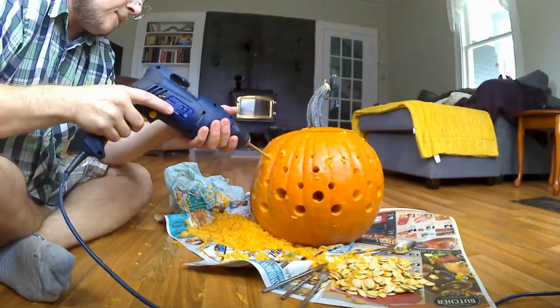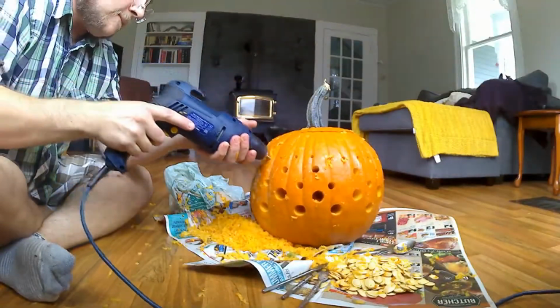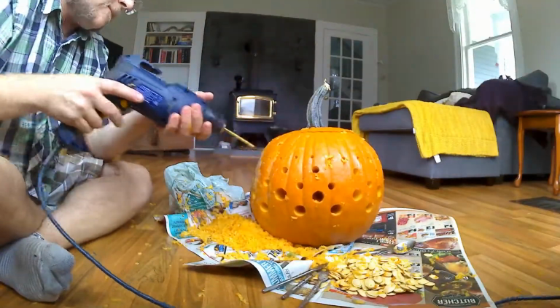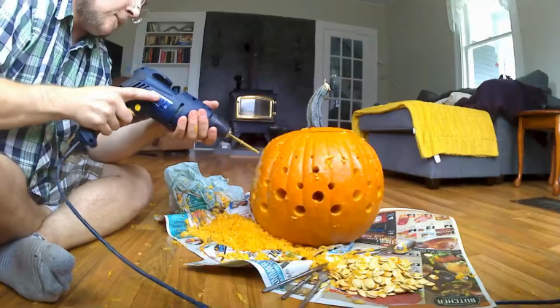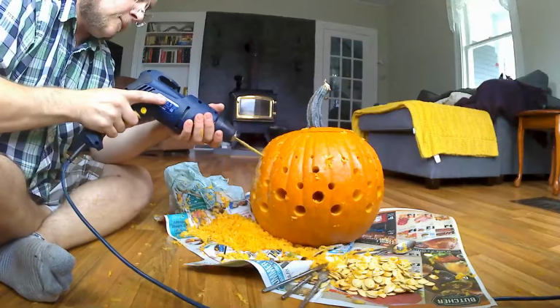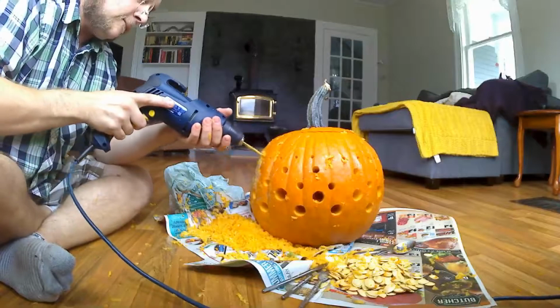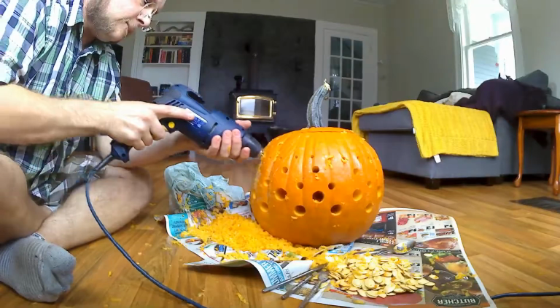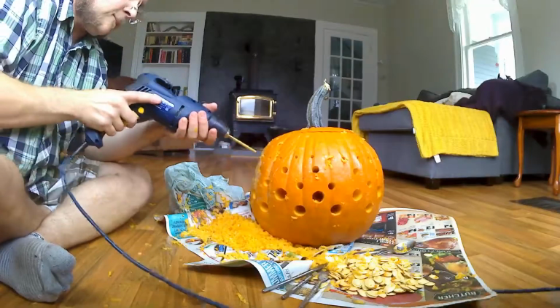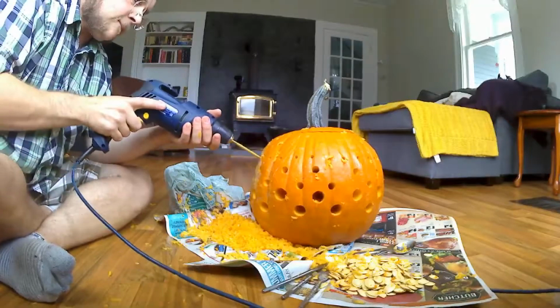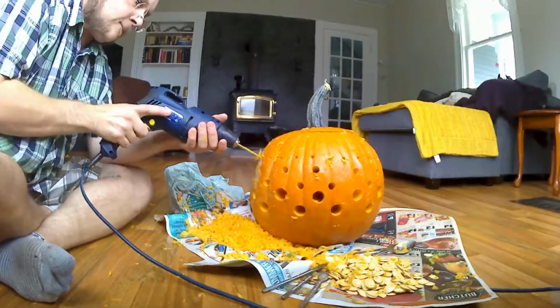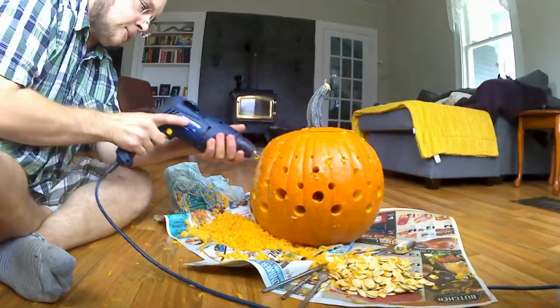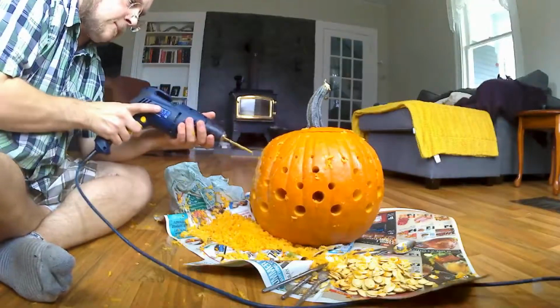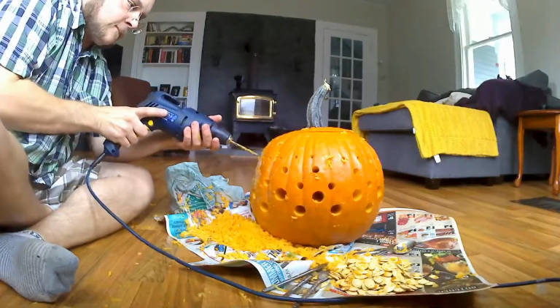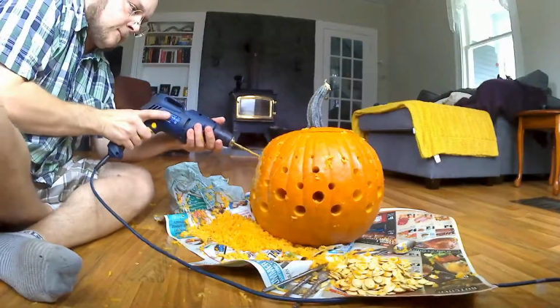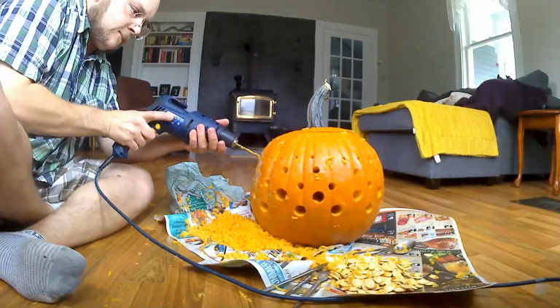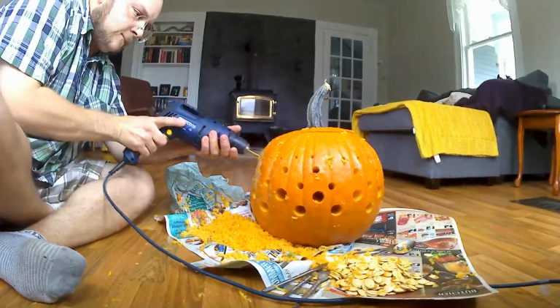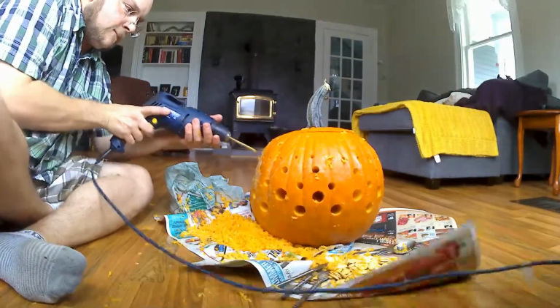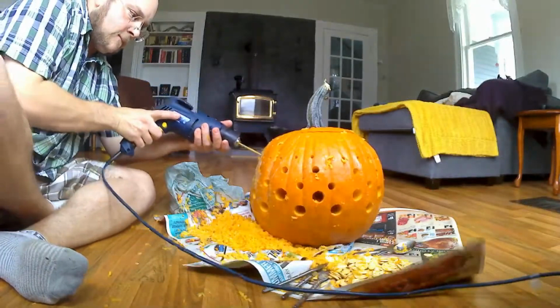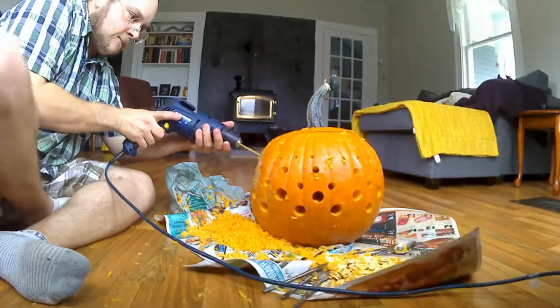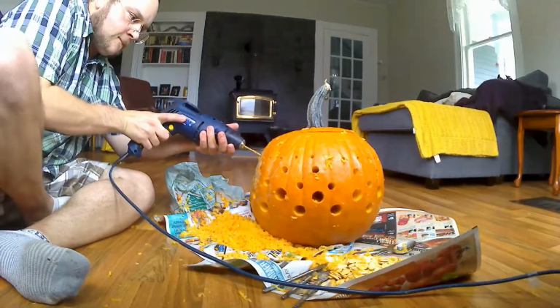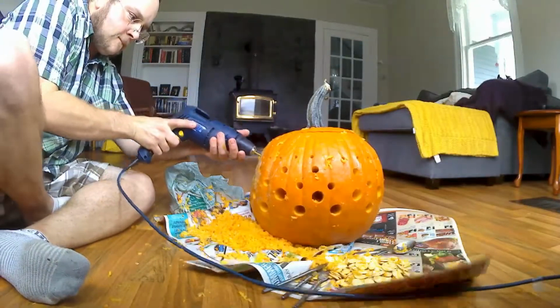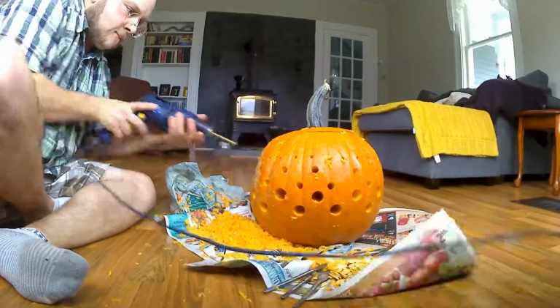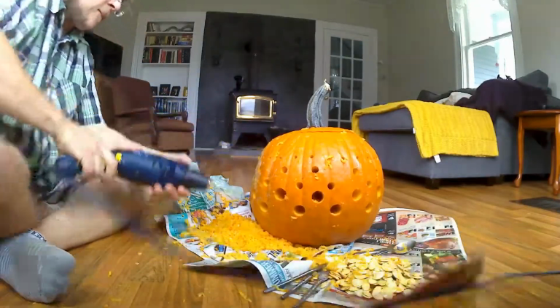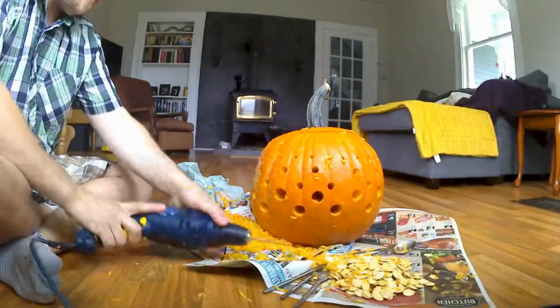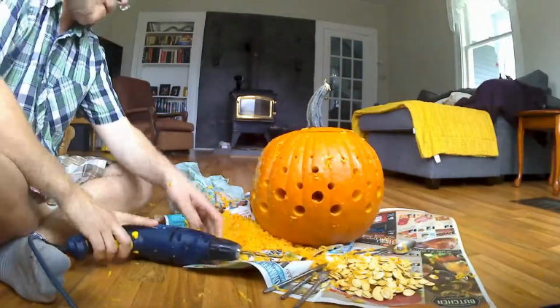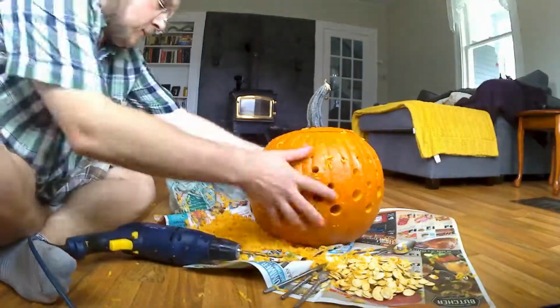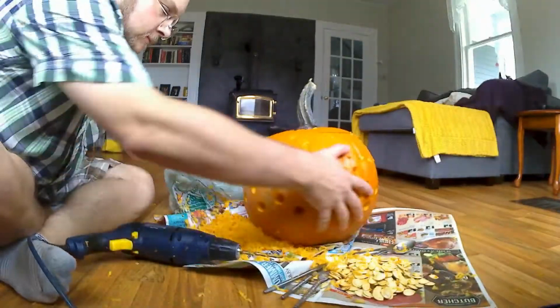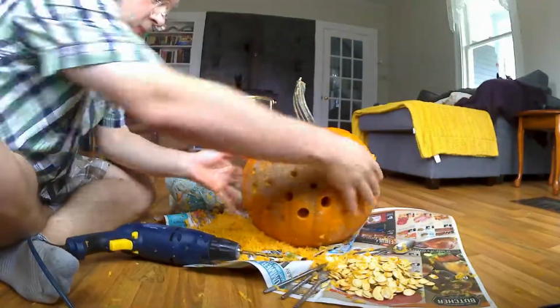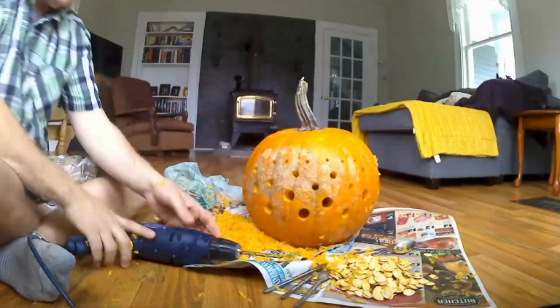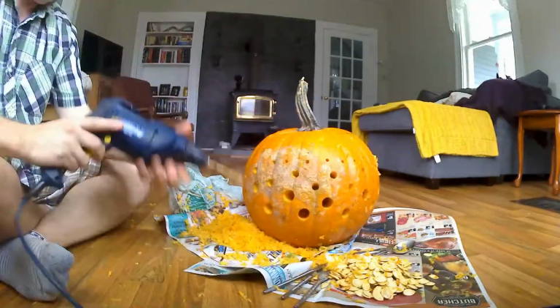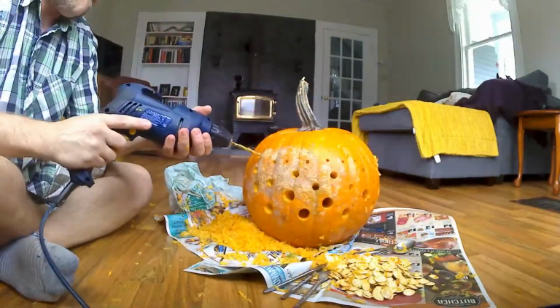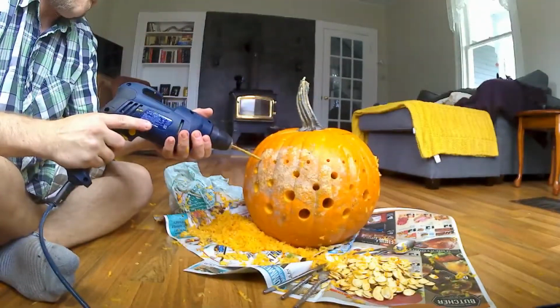Pumpkin flying everywhere! It actually makes cool kind of like... pumpkin spaghetti.